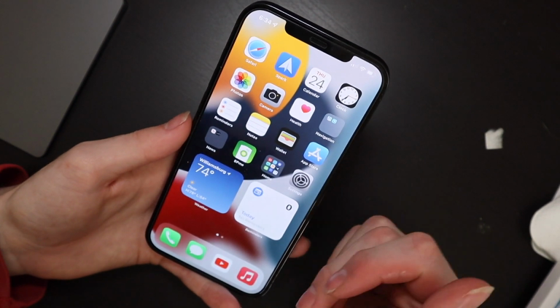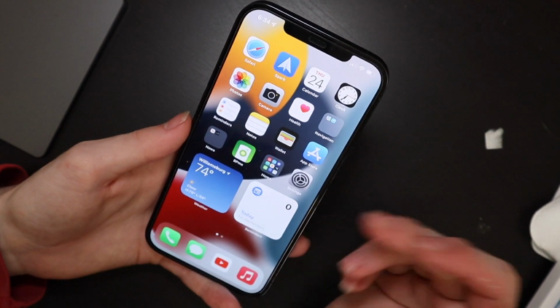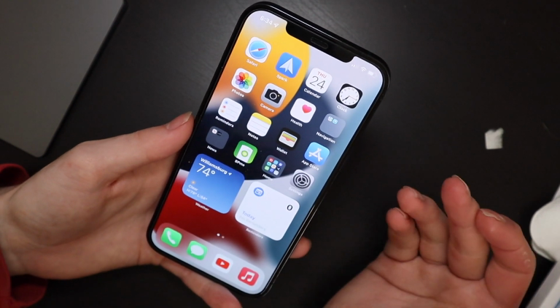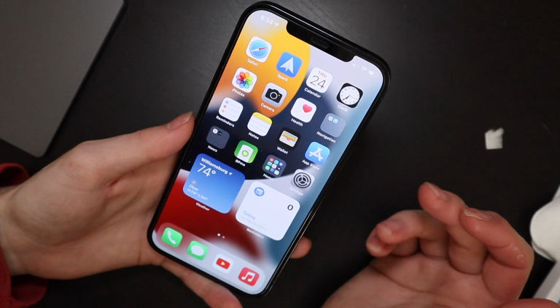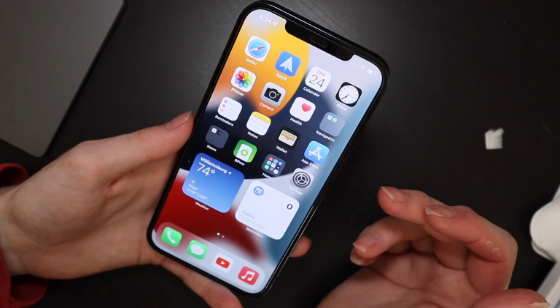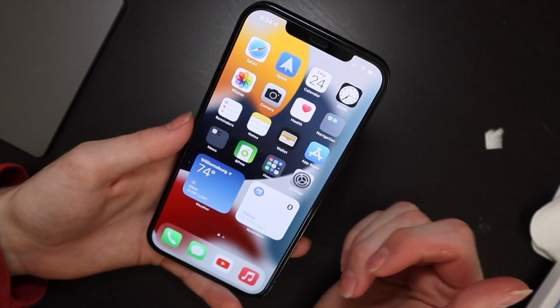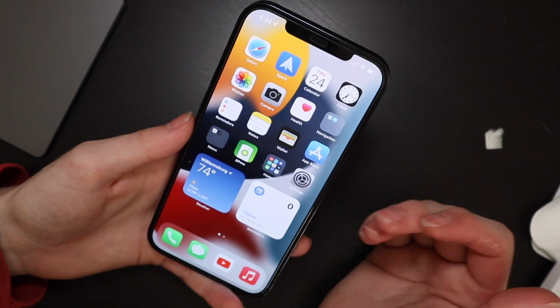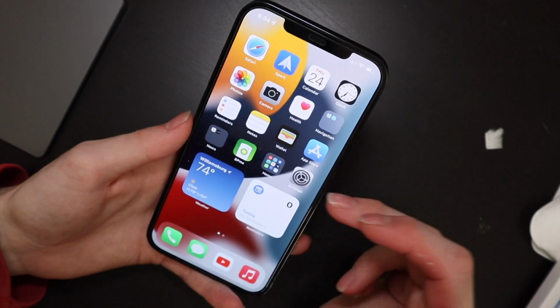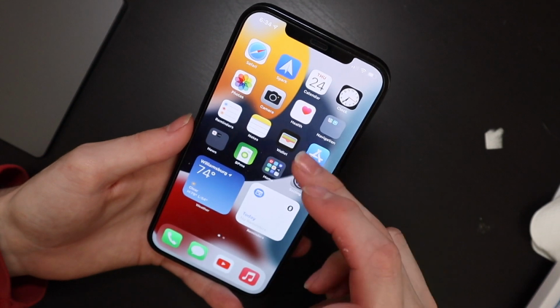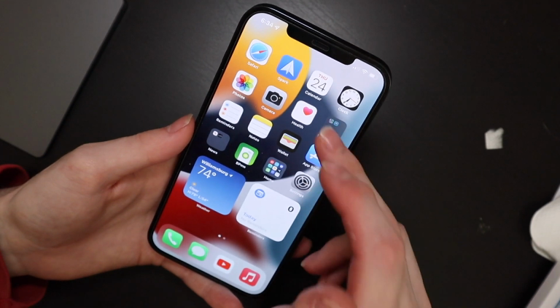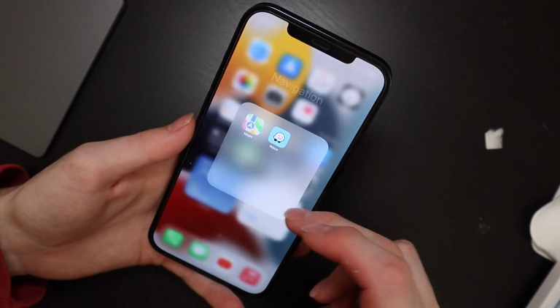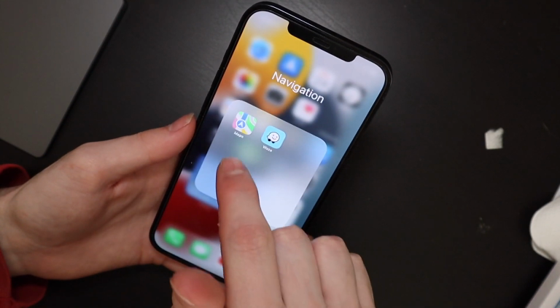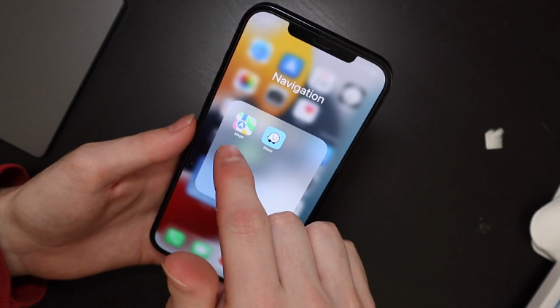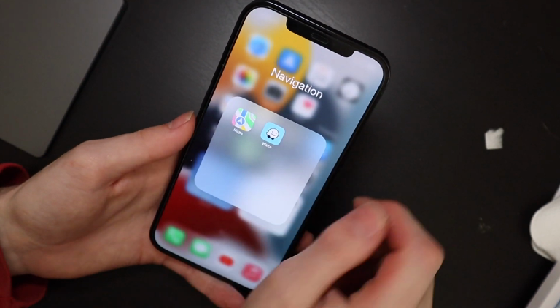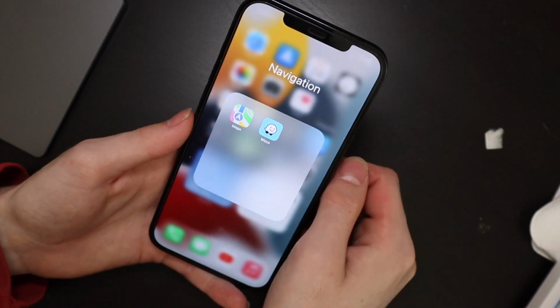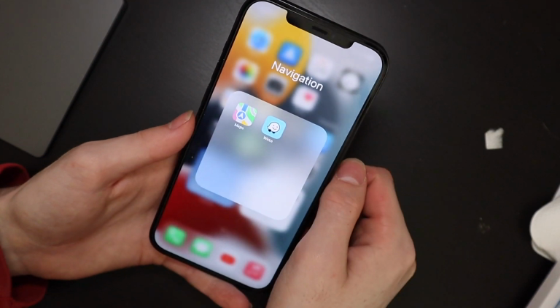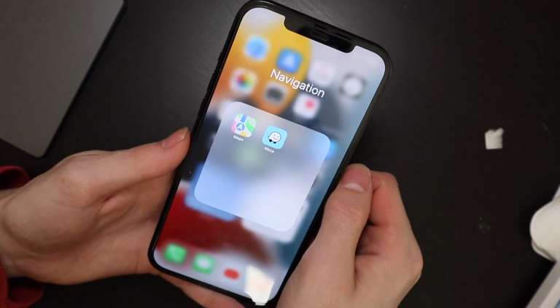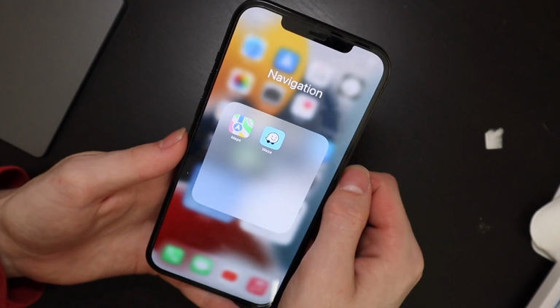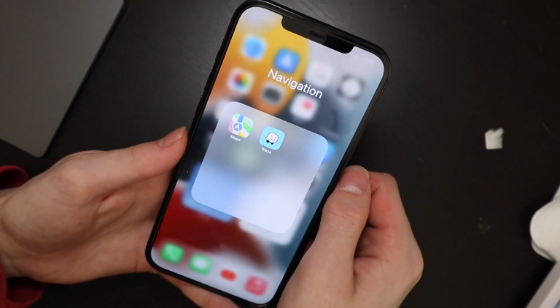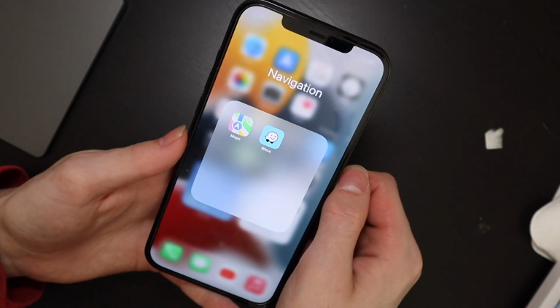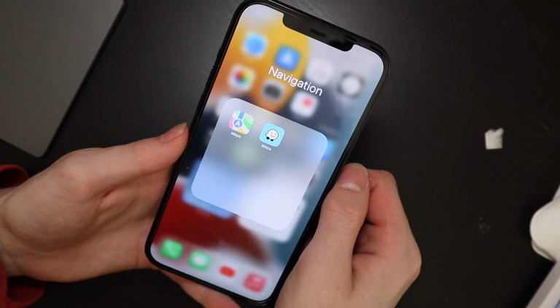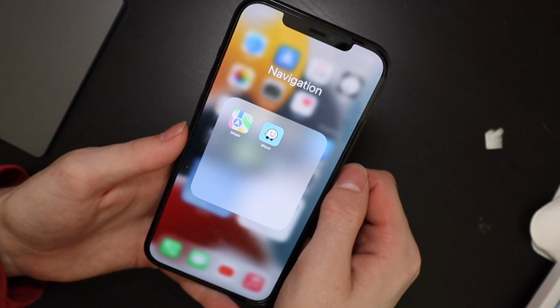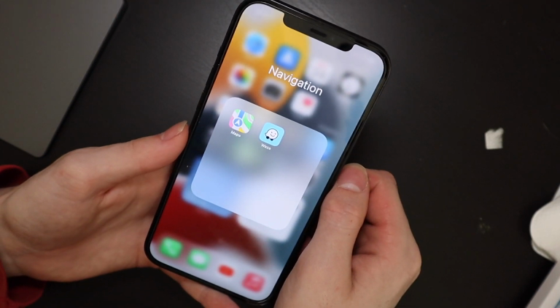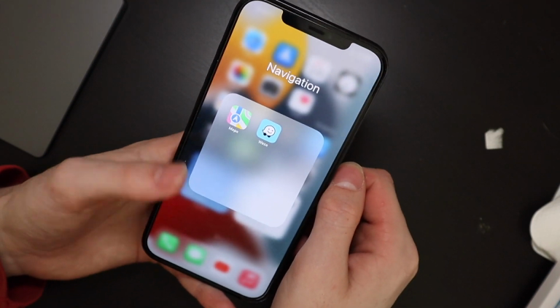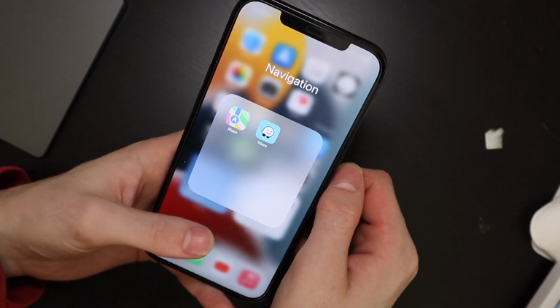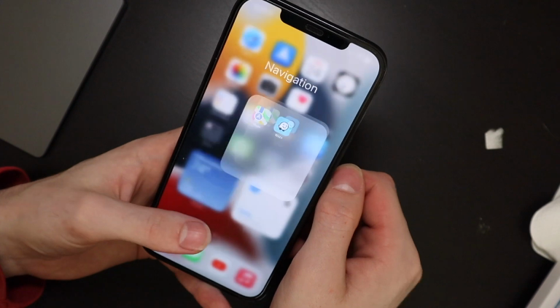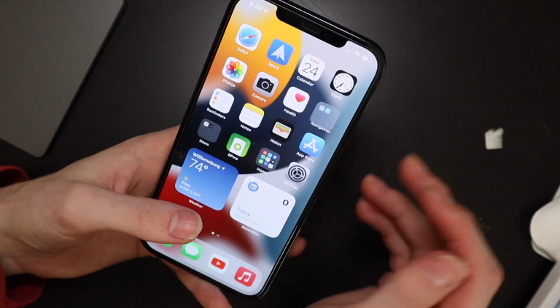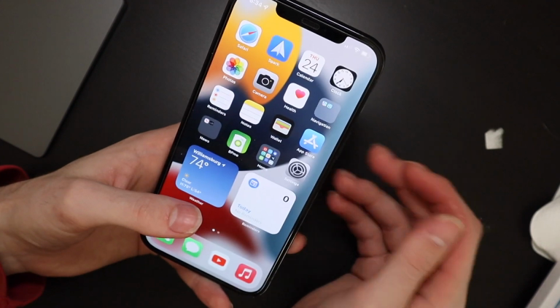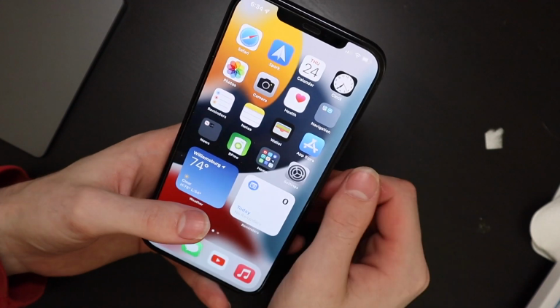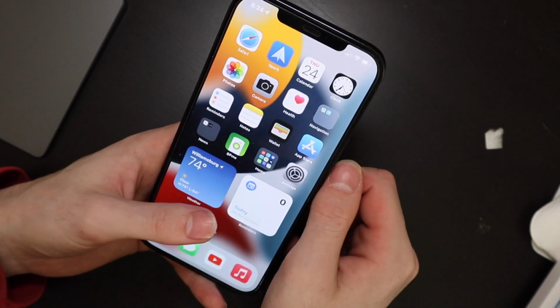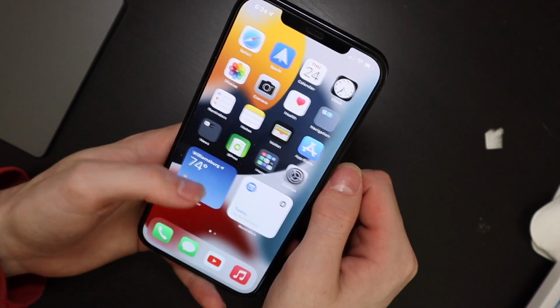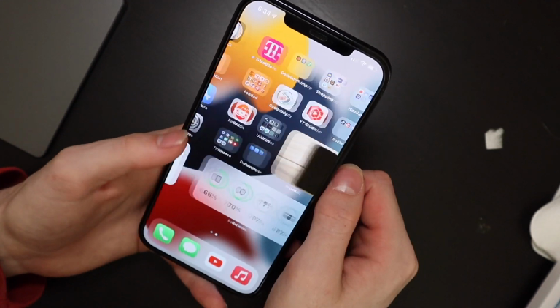We have a new splash screen in the weather app. We have a new maps icon right here for the app itself, though it still hasn't updated in settings.